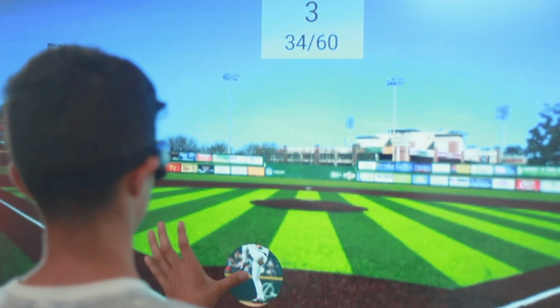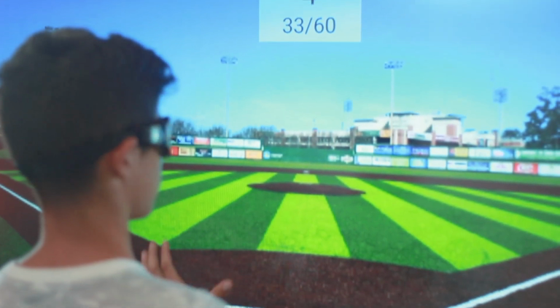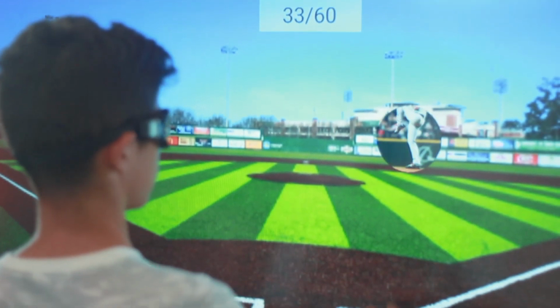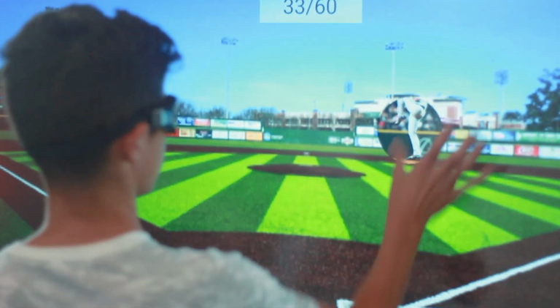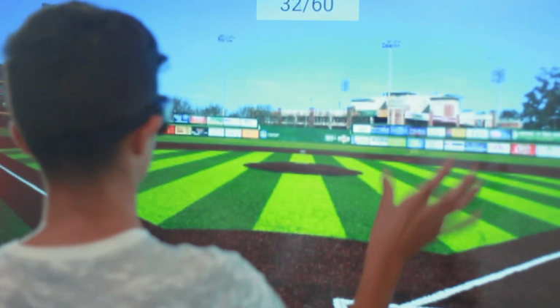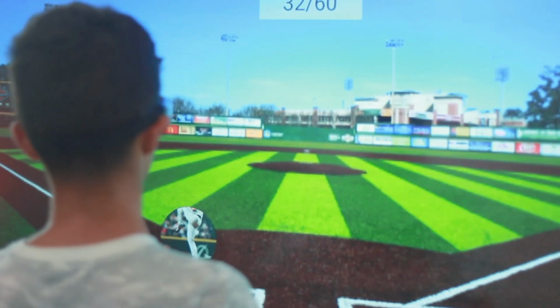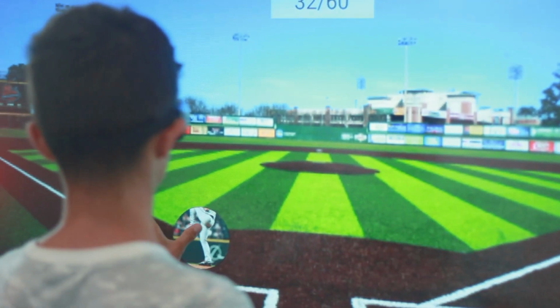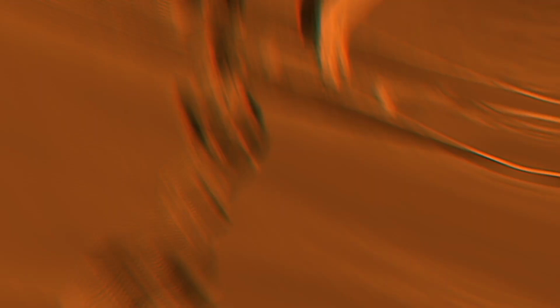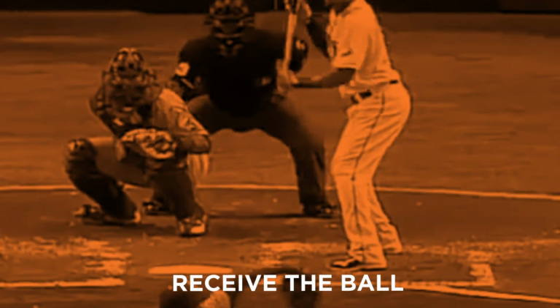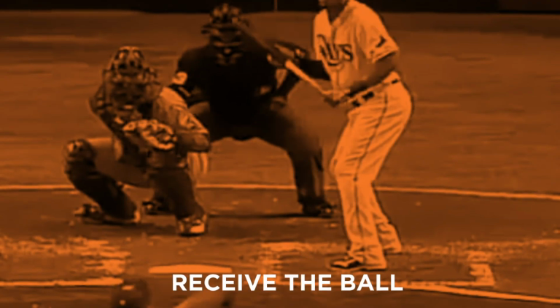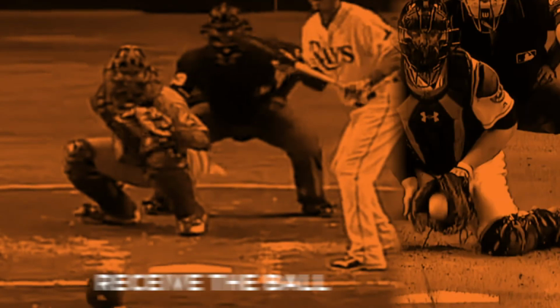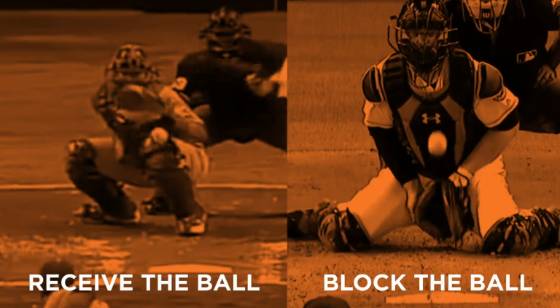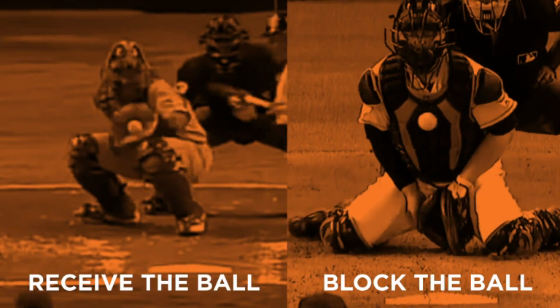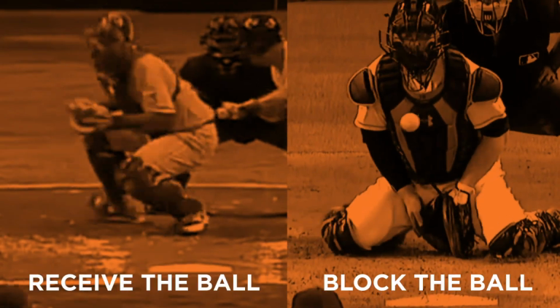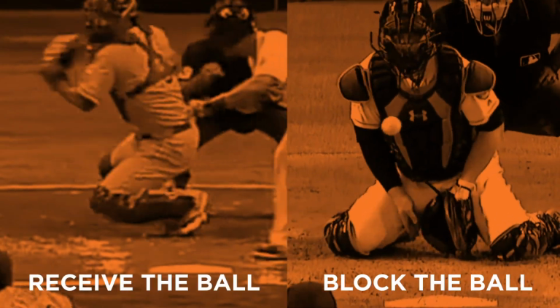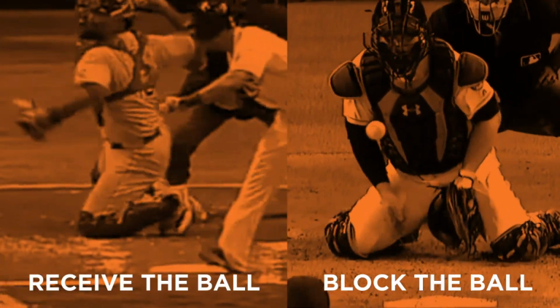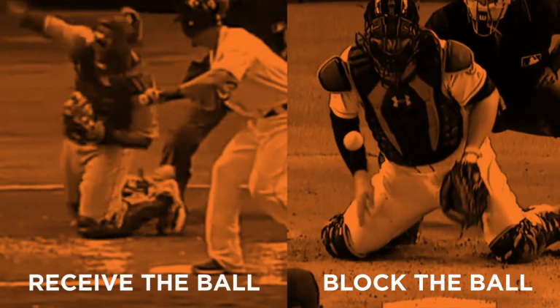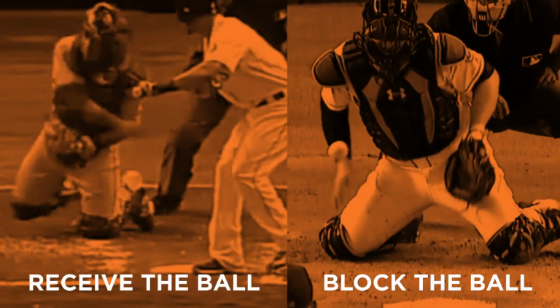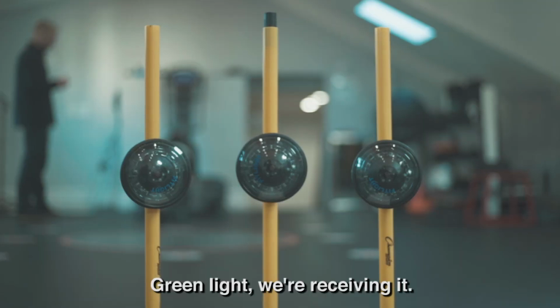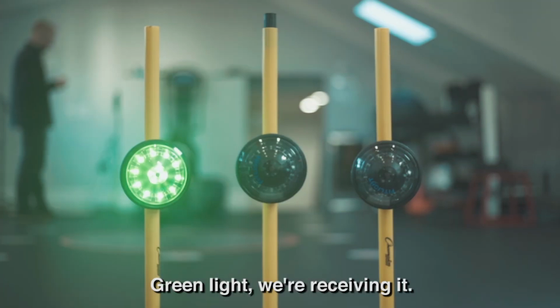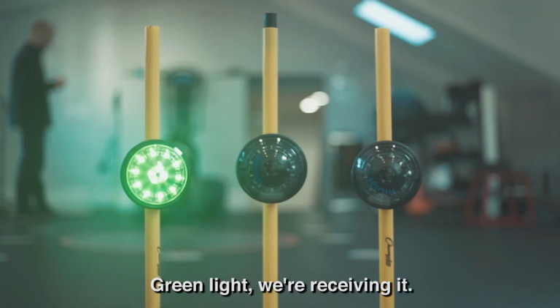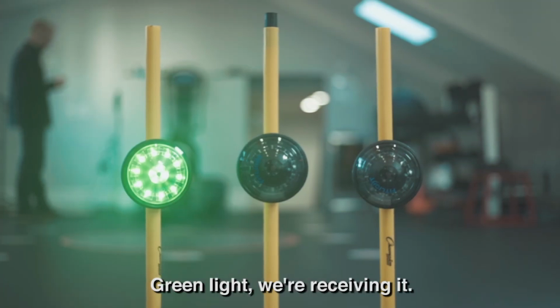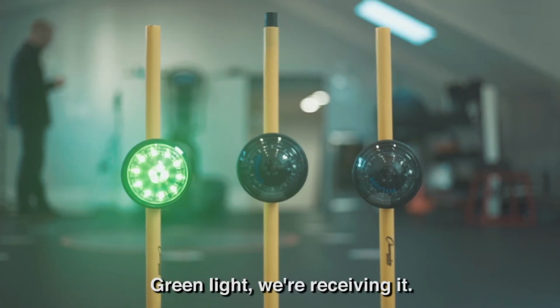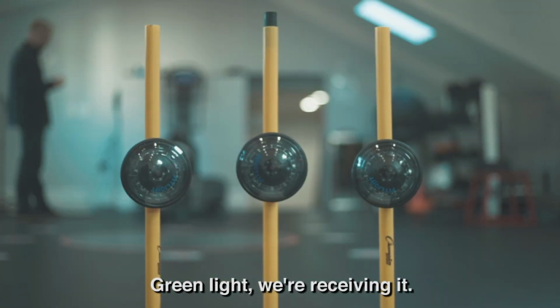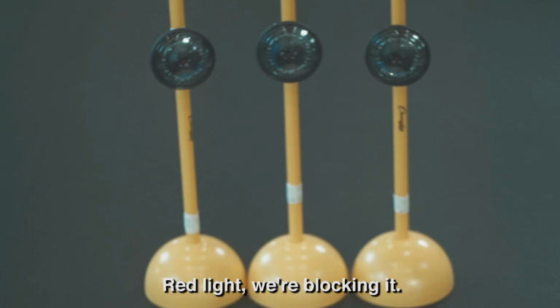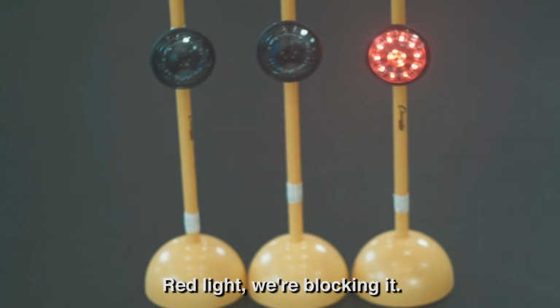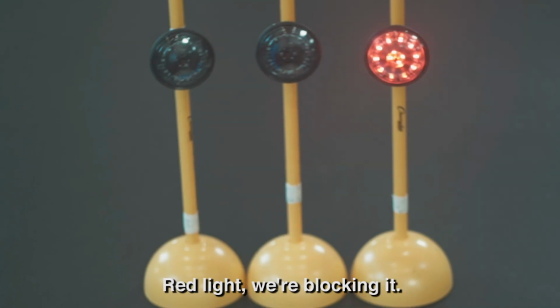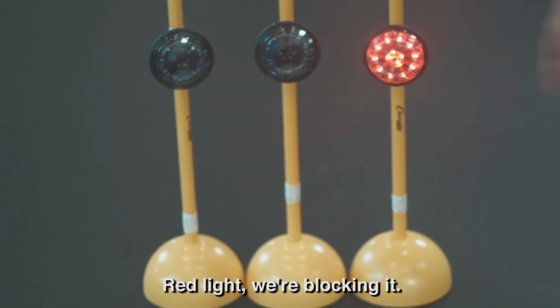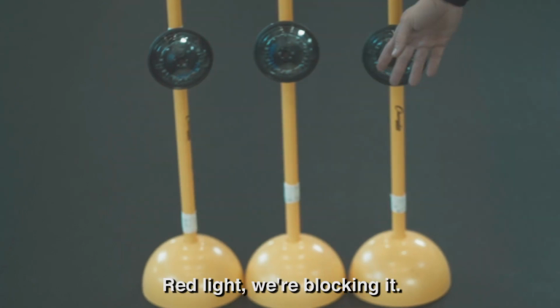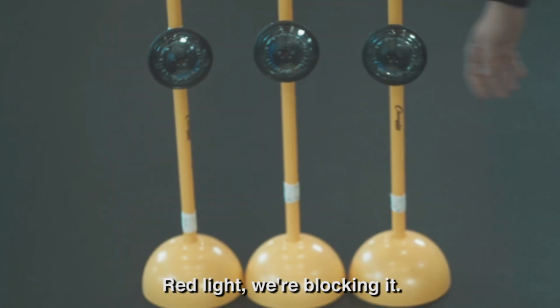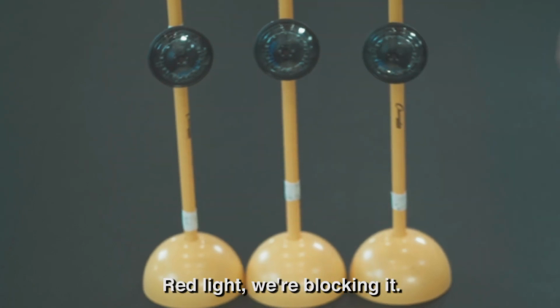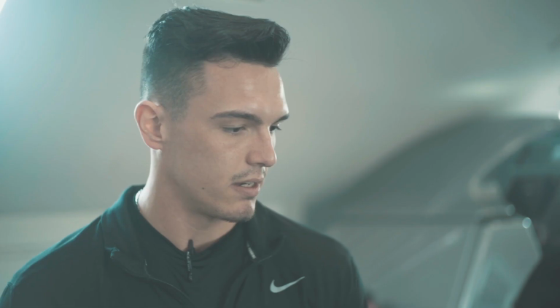As catchers, we gotta be able to receive the ball and we gotta be able to block the ball. Green light, we're receiving it. Red light, we're blocking it.